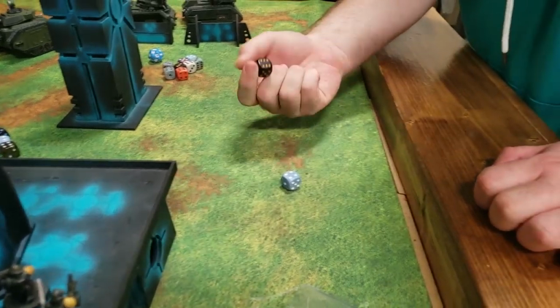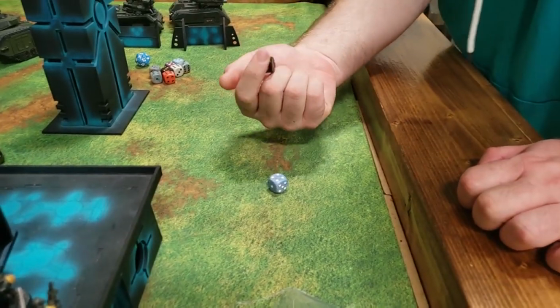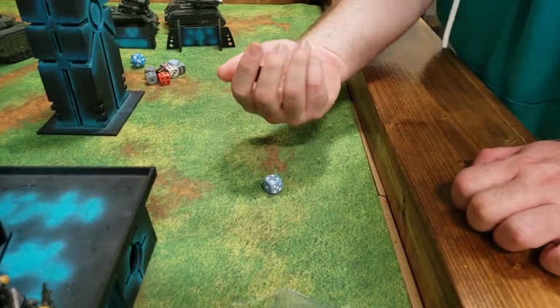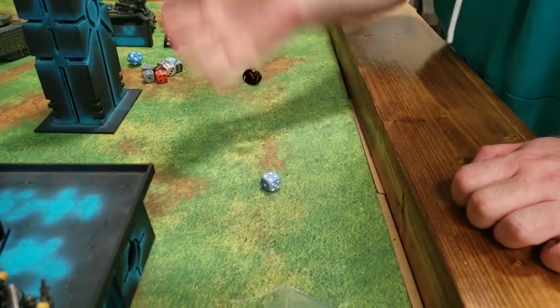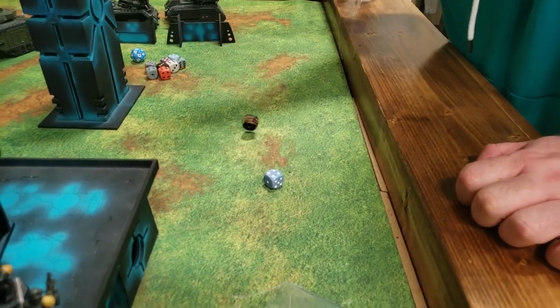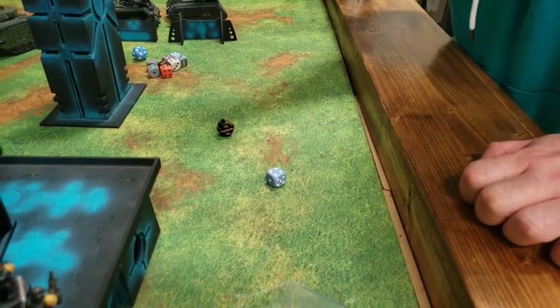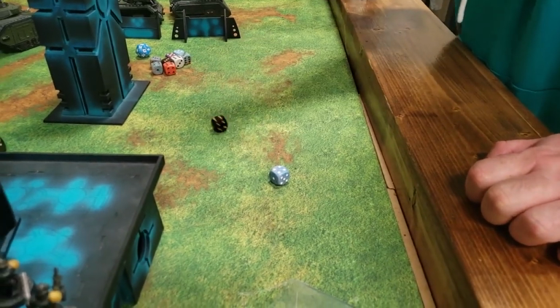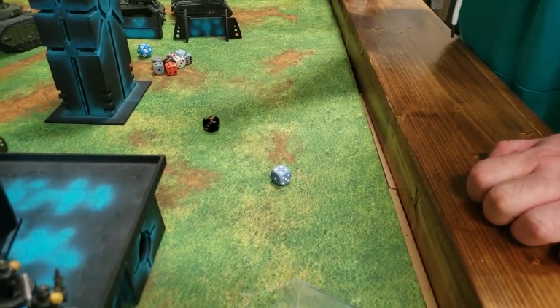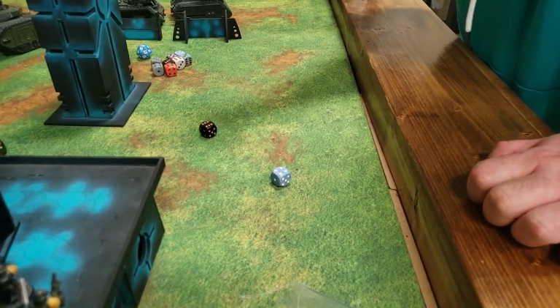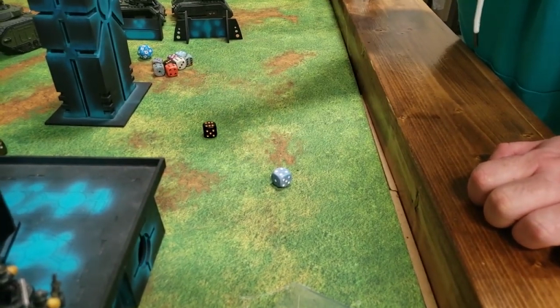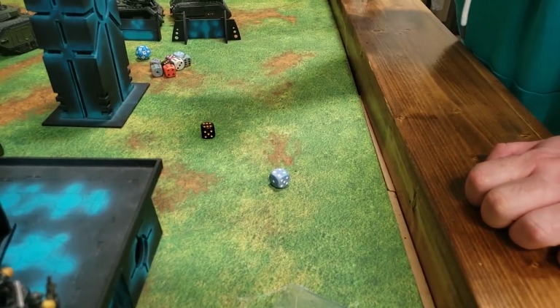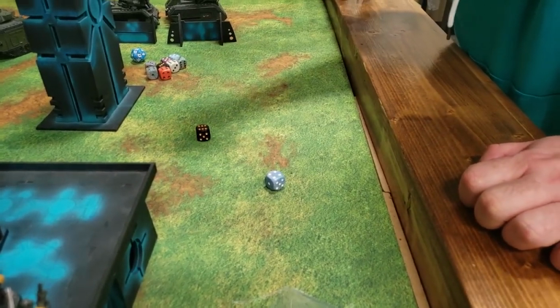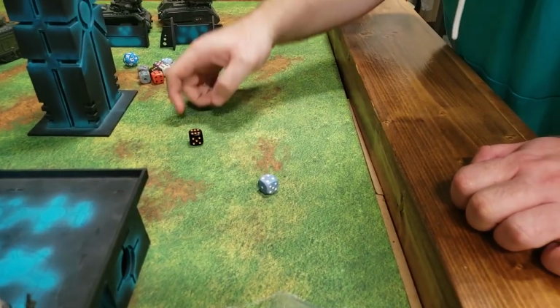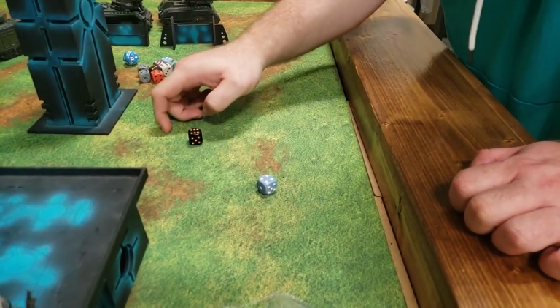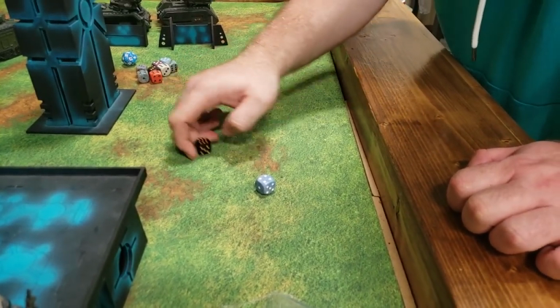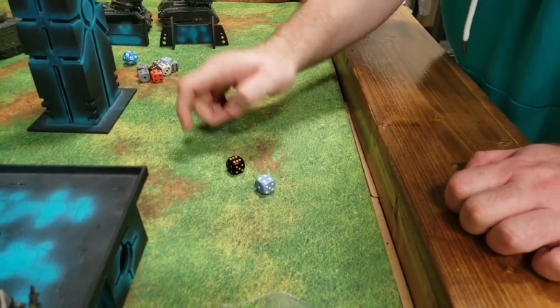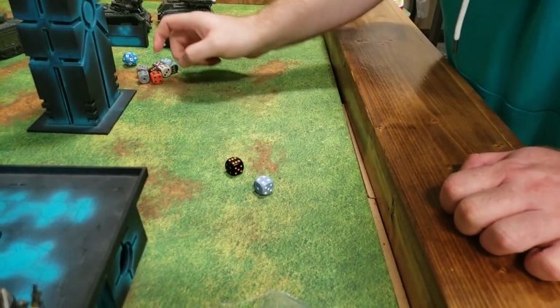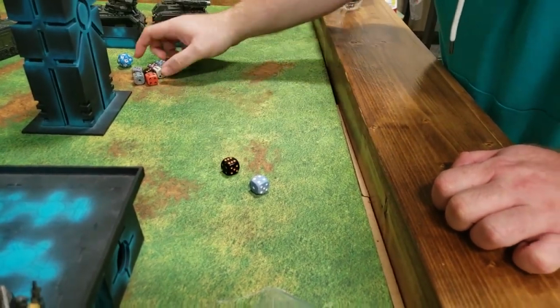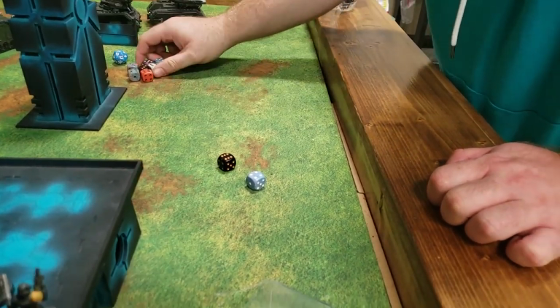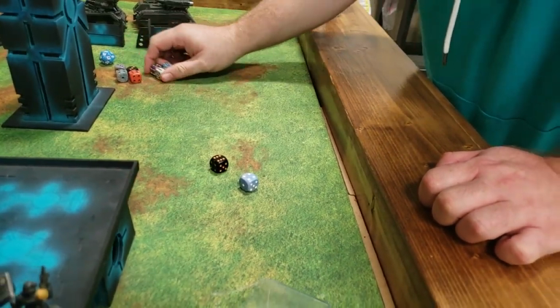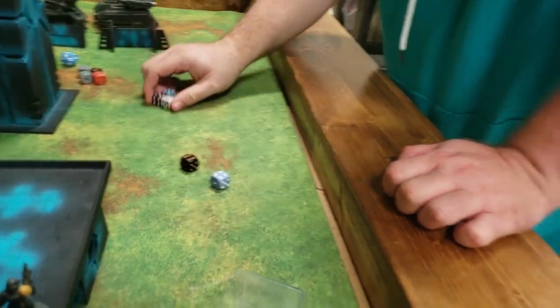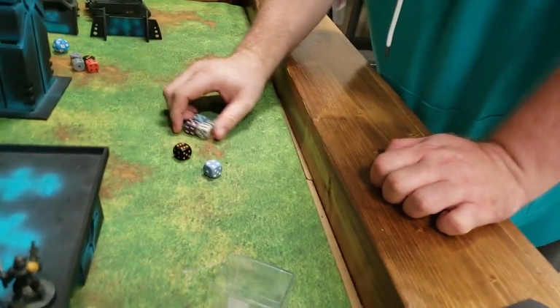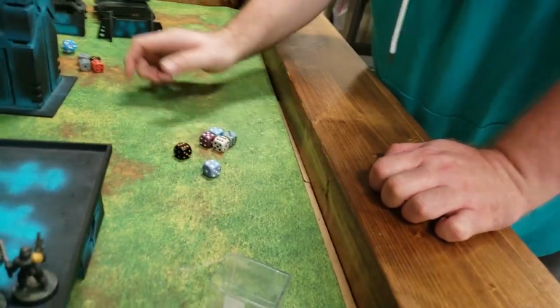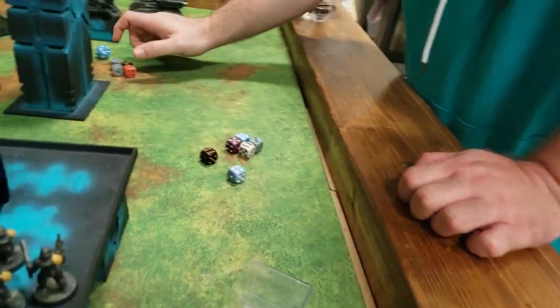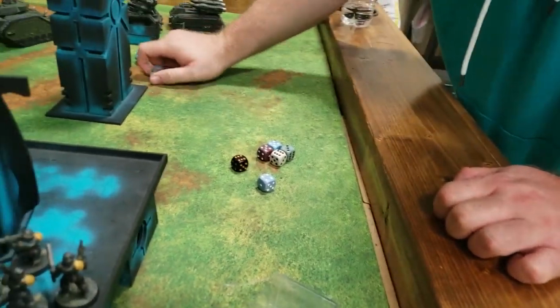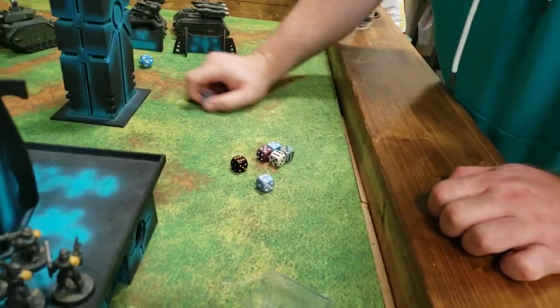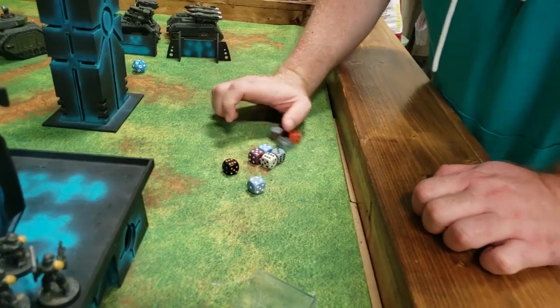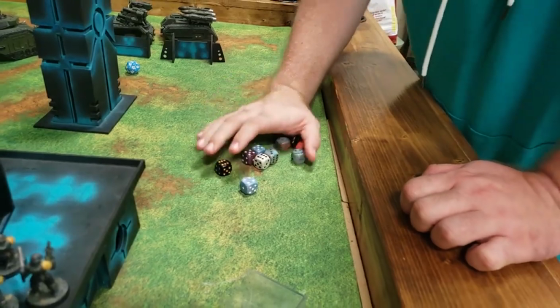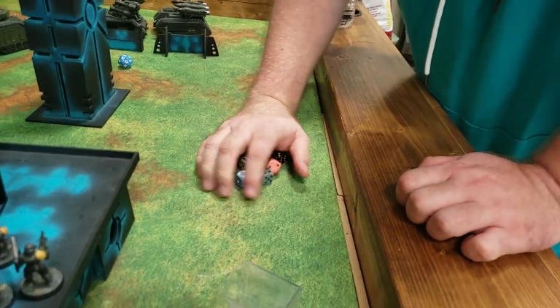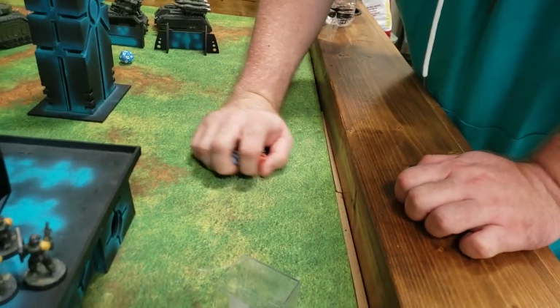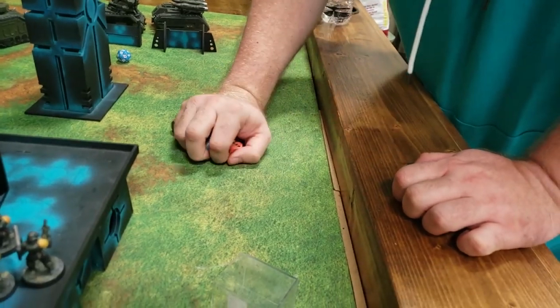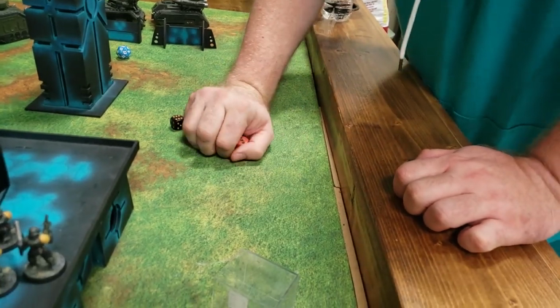Foster reflects on a mistake: he should have moved his knight forward to charge and kill all the guardsmen, which would have earned a bonus objective point. Instead, he got excited and shot. This is a teachable moment: play your strengths and play the objective.